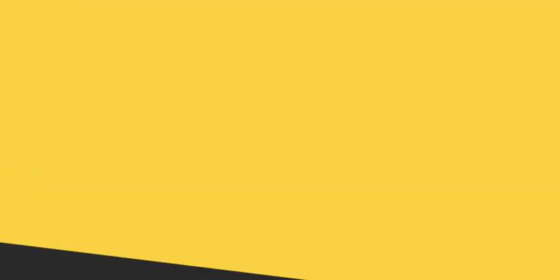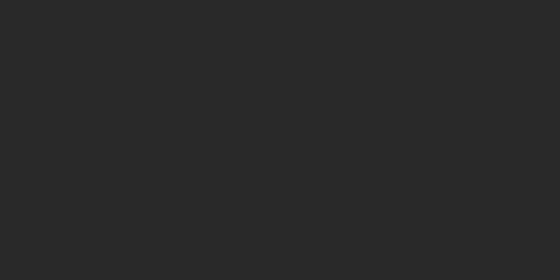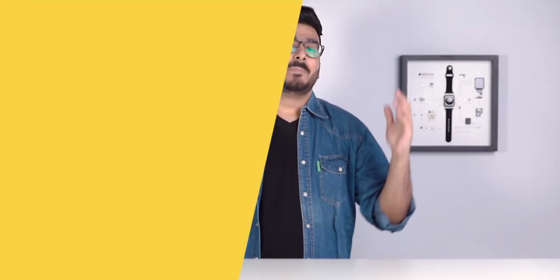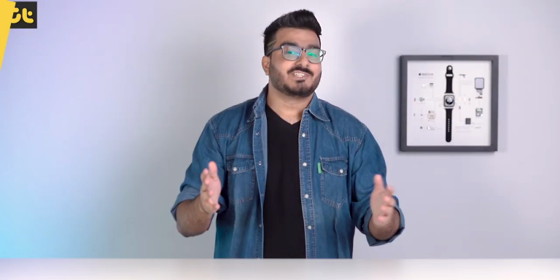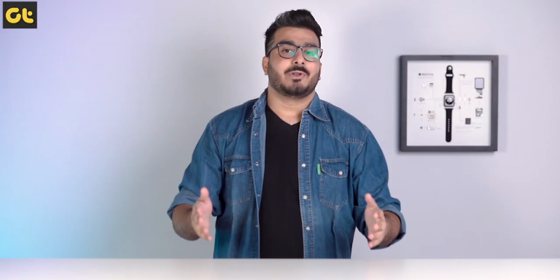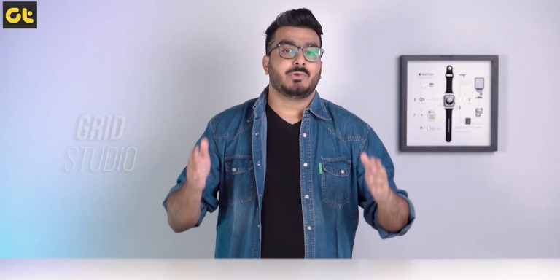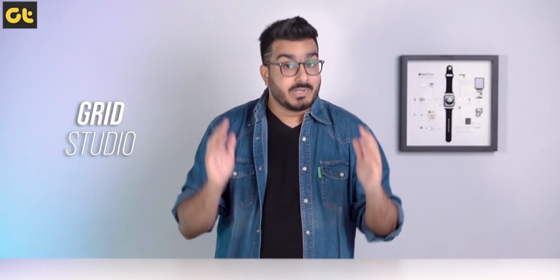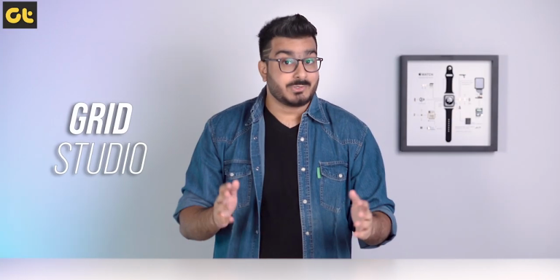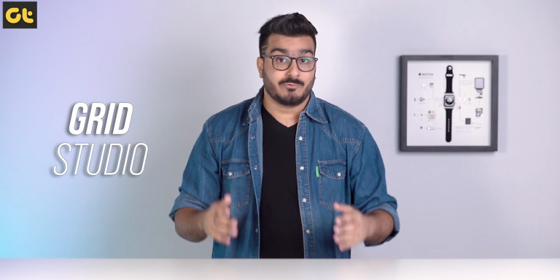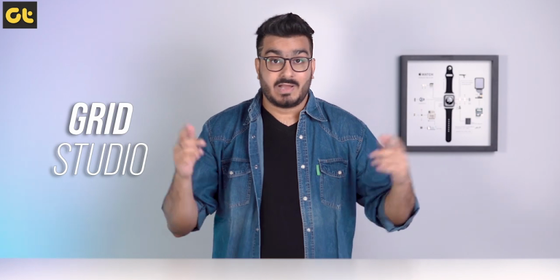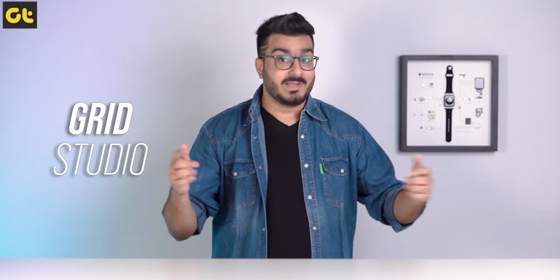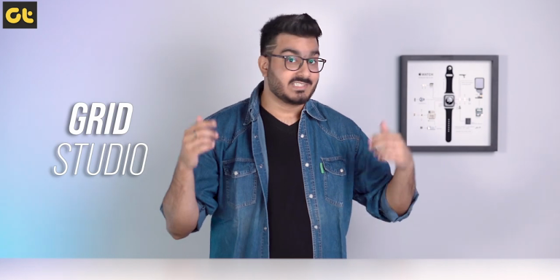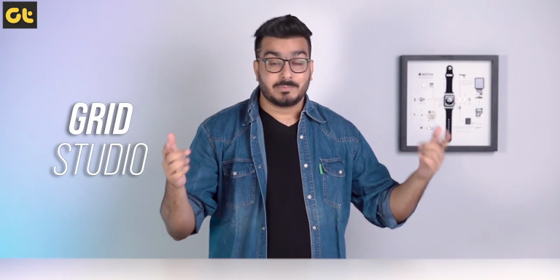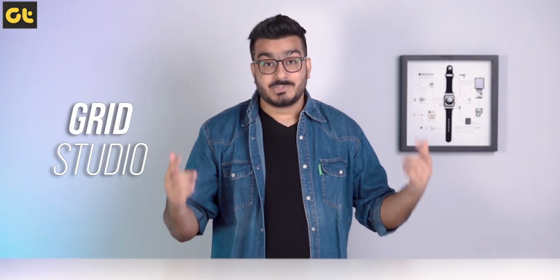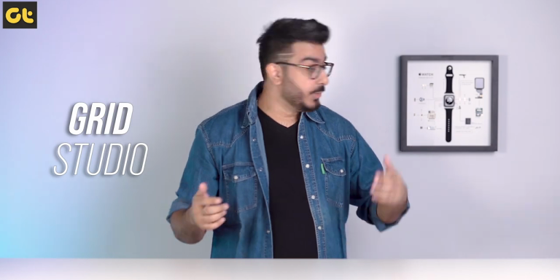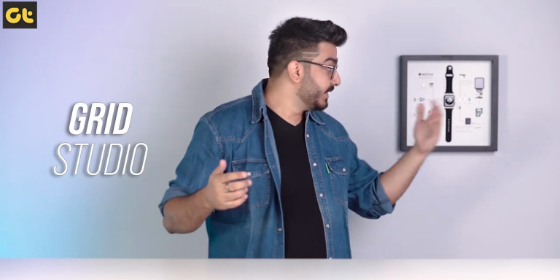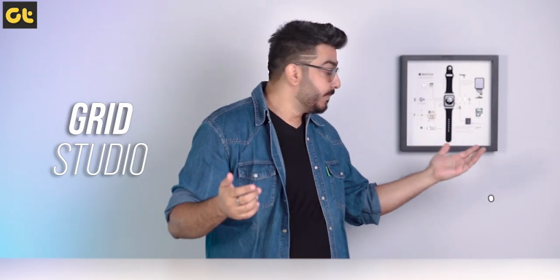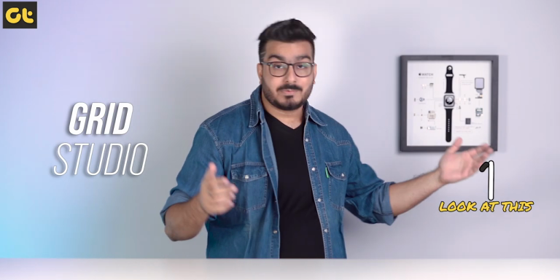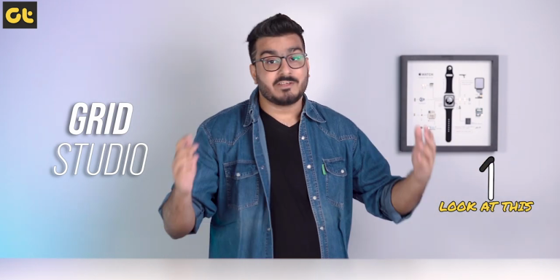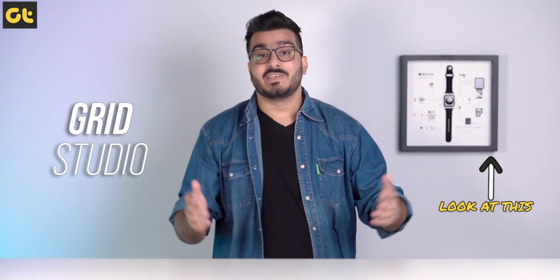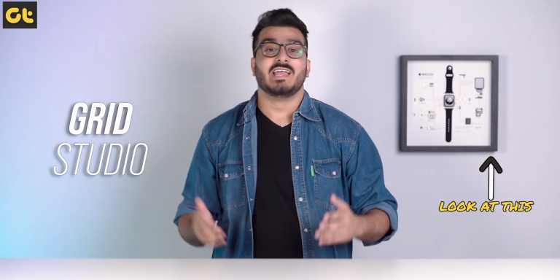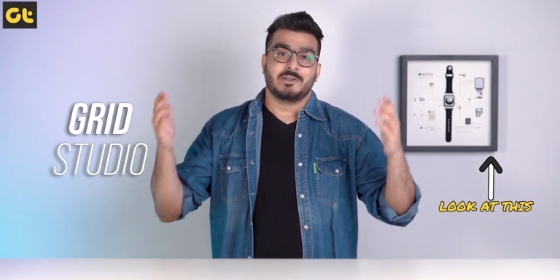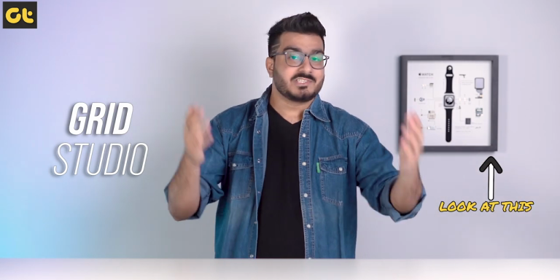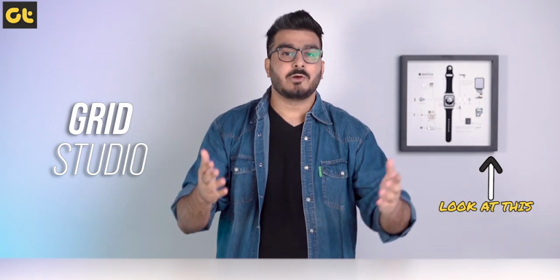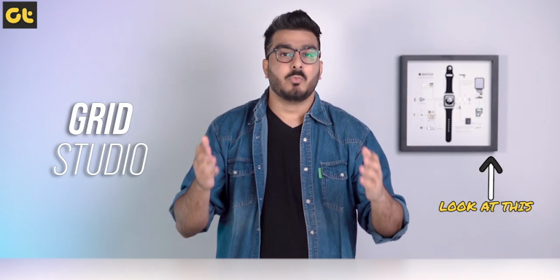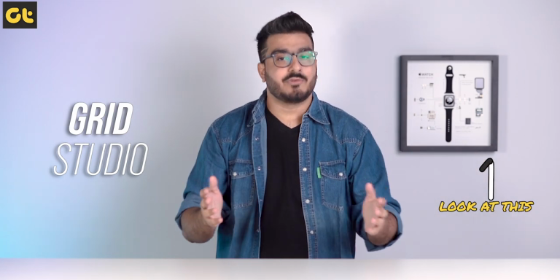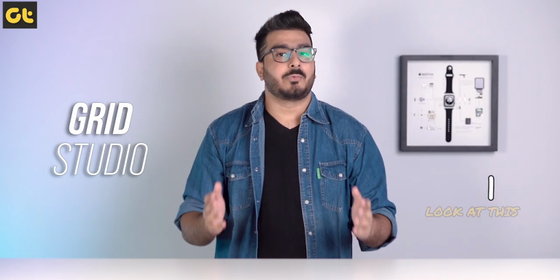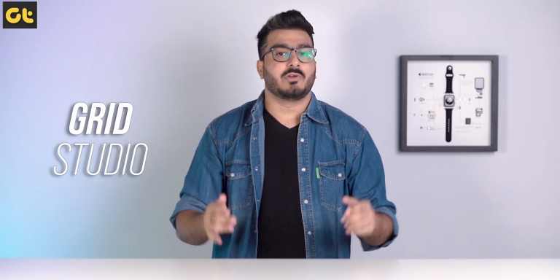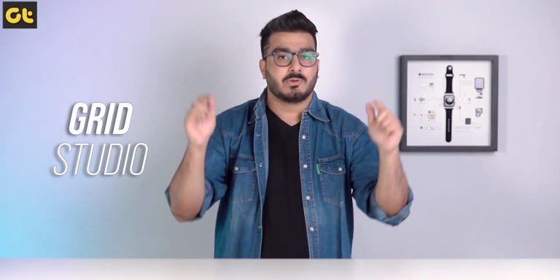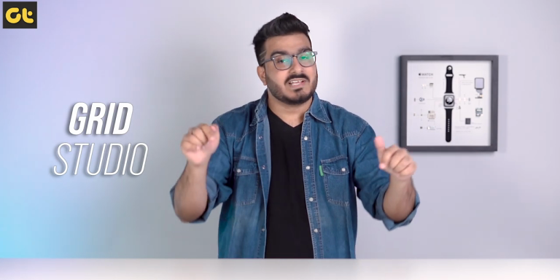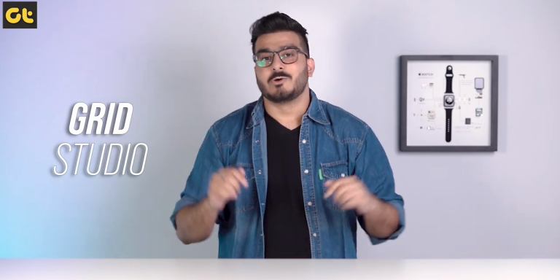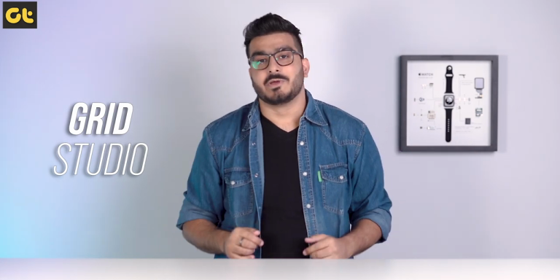Also, big shoutout to Grid Studio for helping us set up the studio with the props and everything. You can check out more of their products from the links down there.